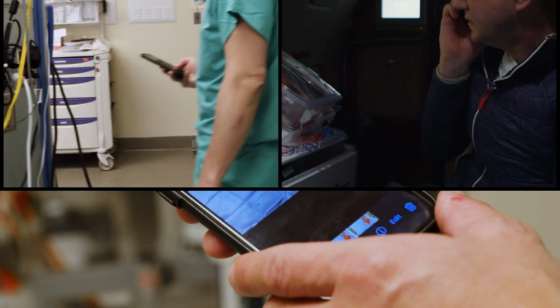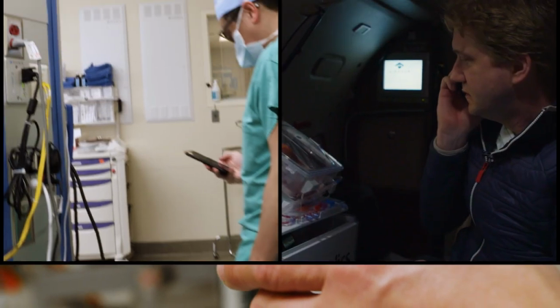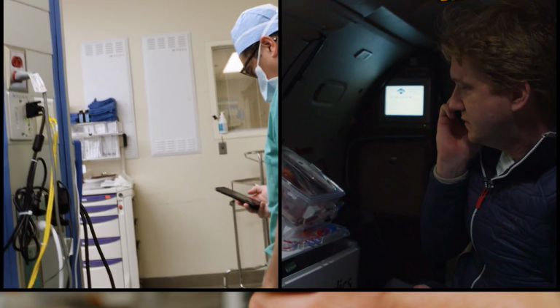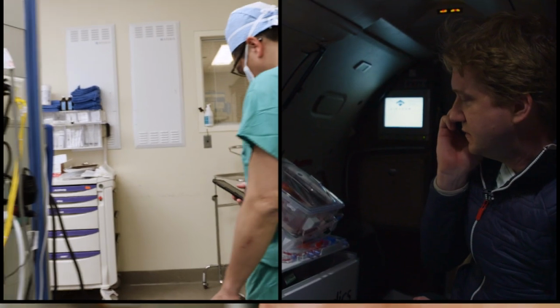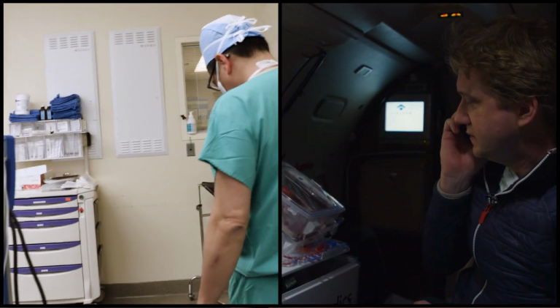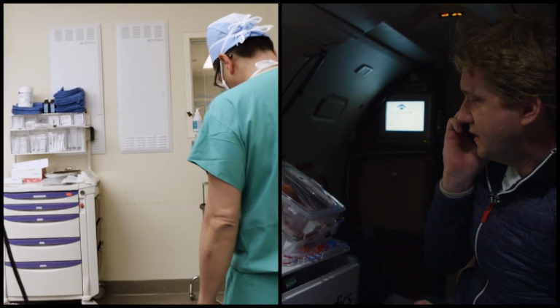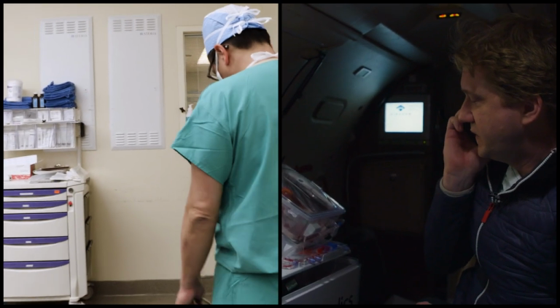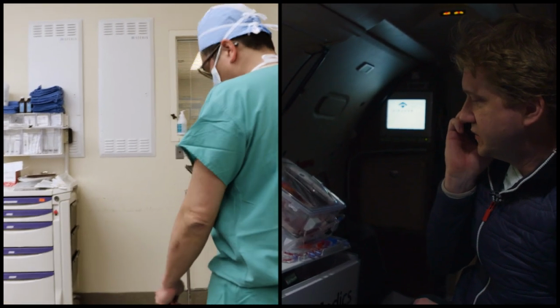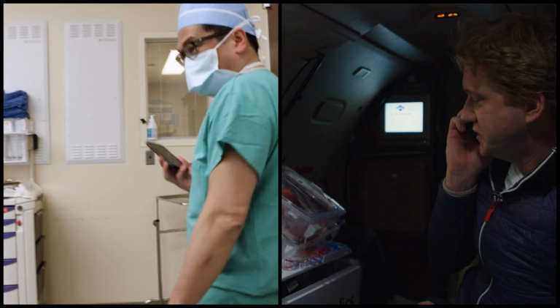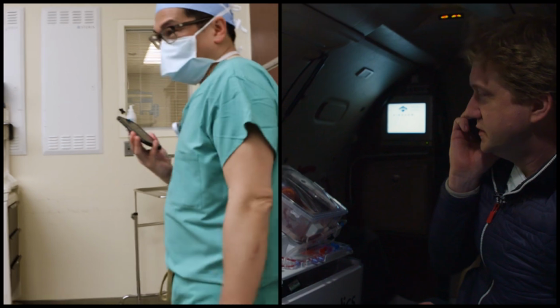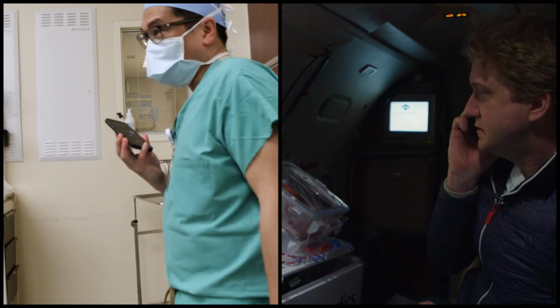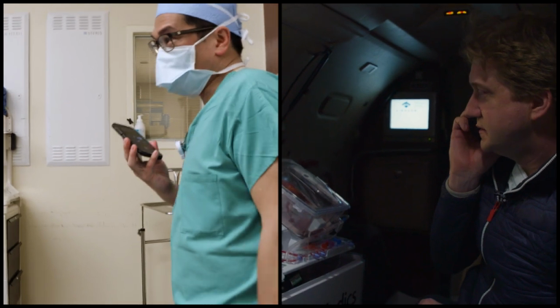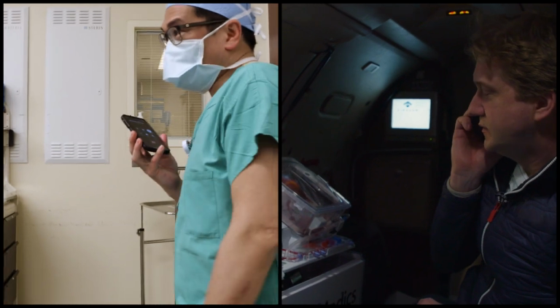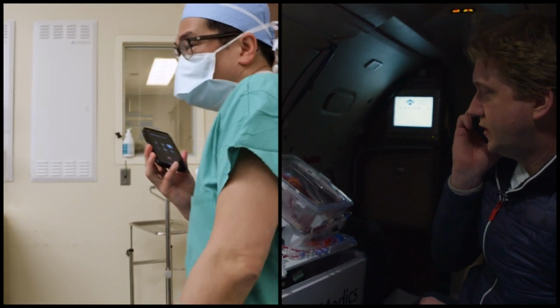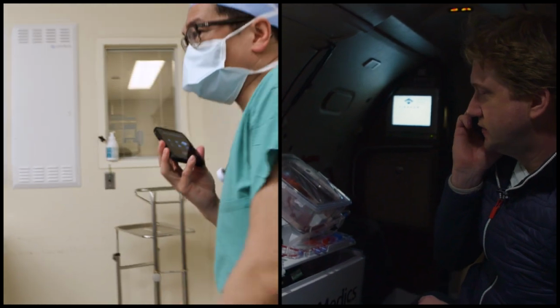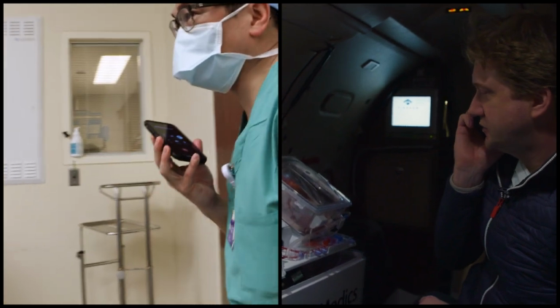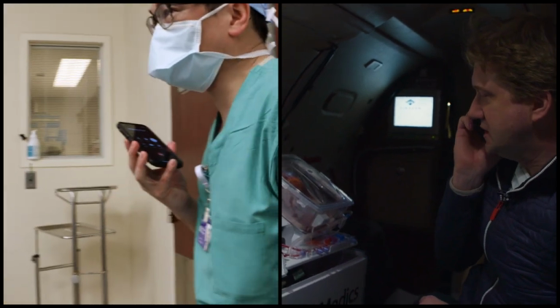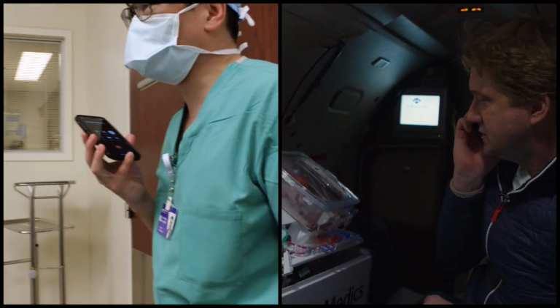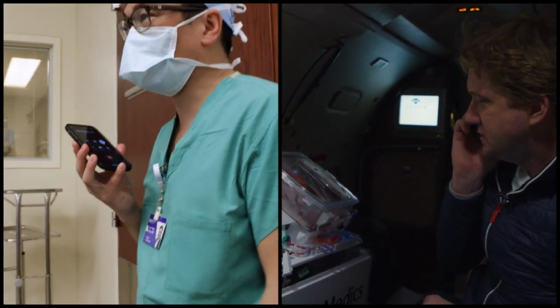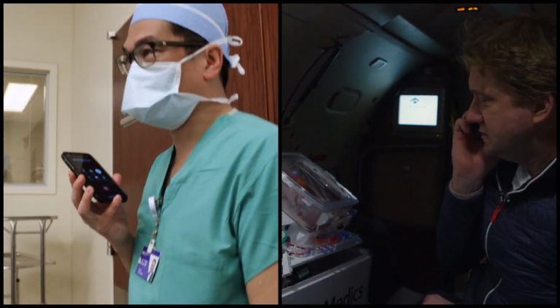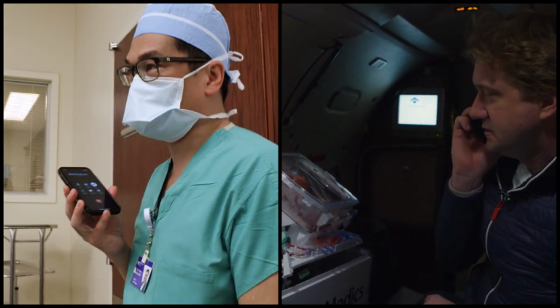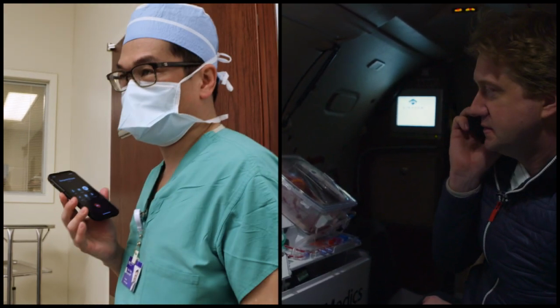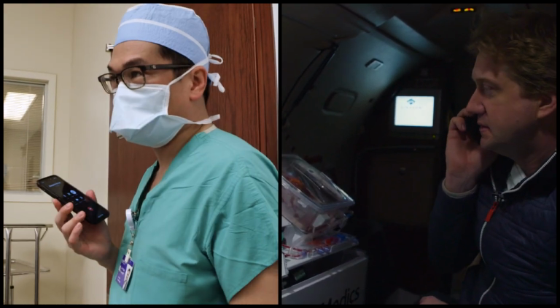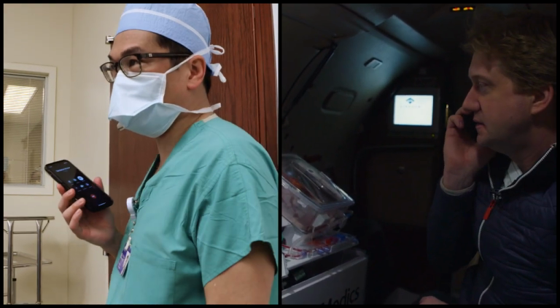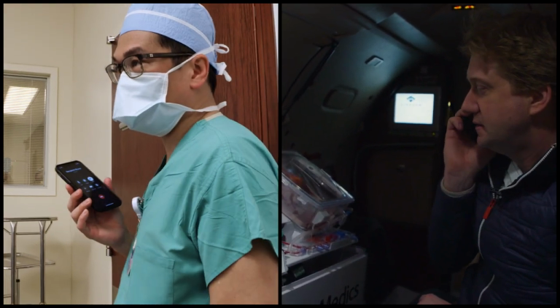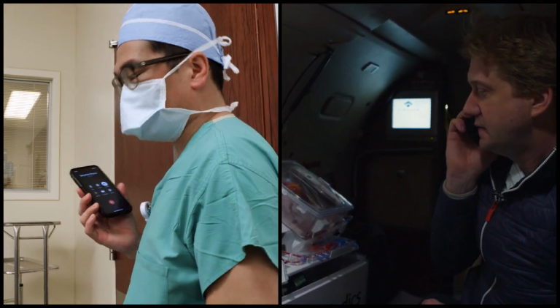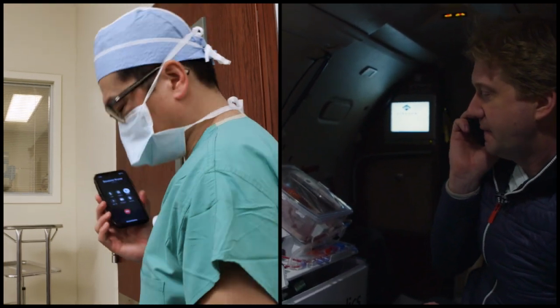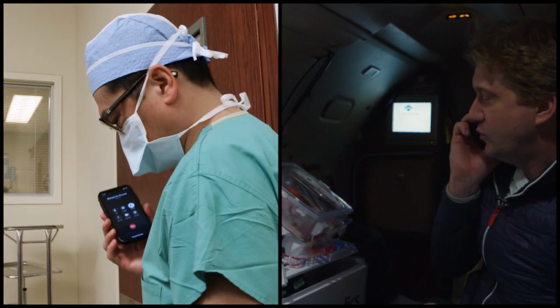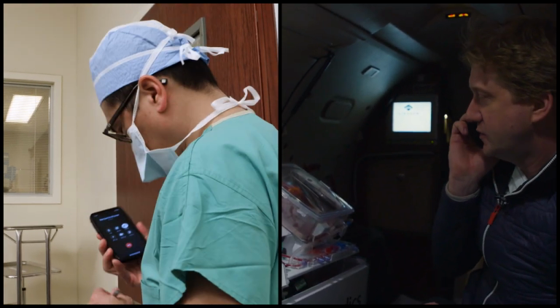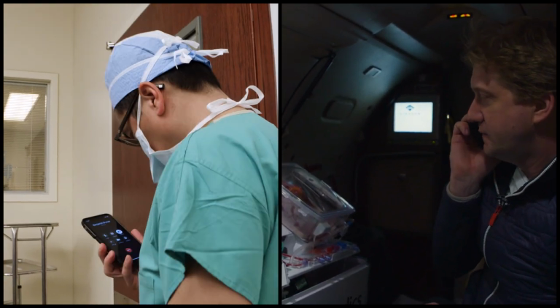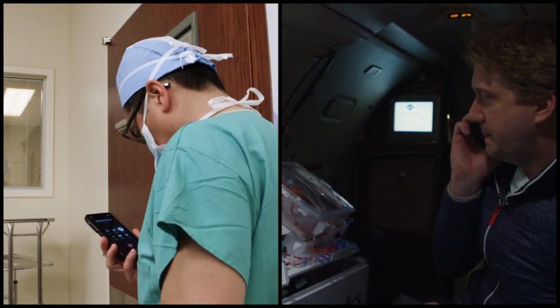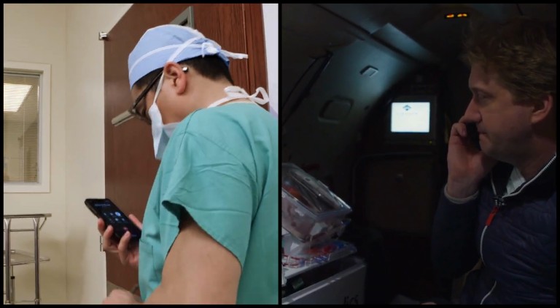Hey Ben, we're at the airport. We'll leave in about 12 minutes. Alright, sounds good. Safe travels.